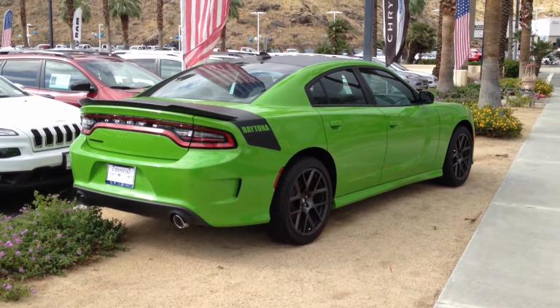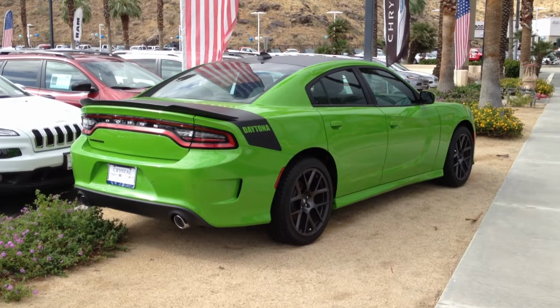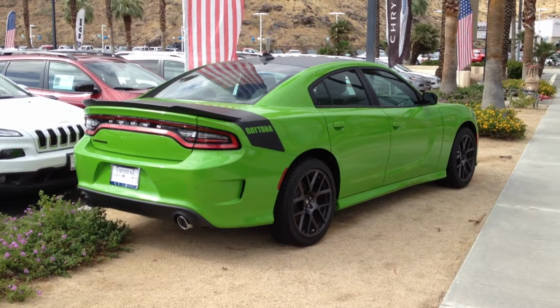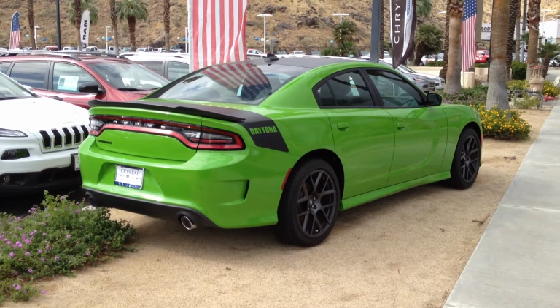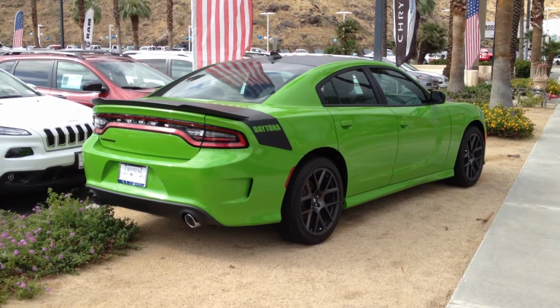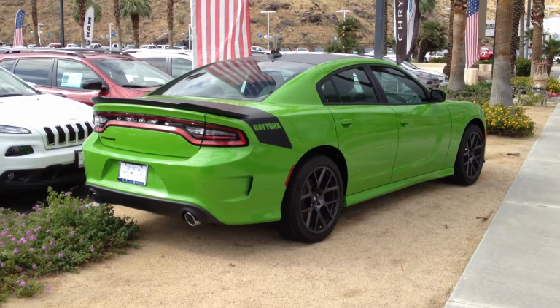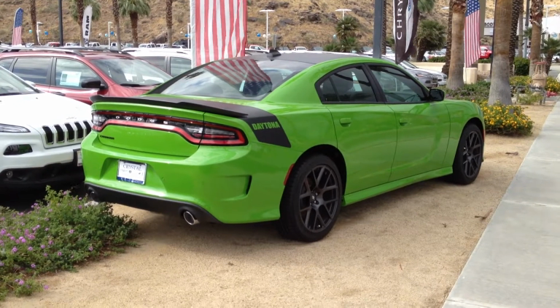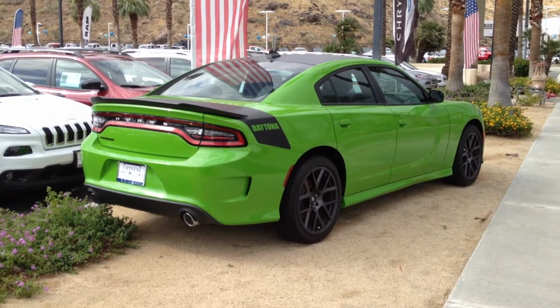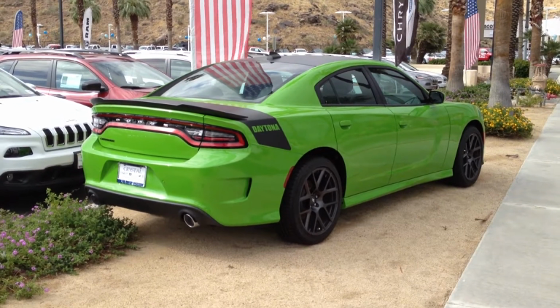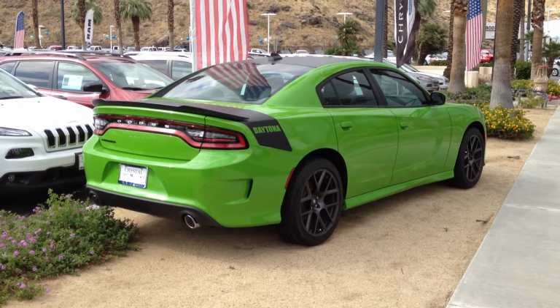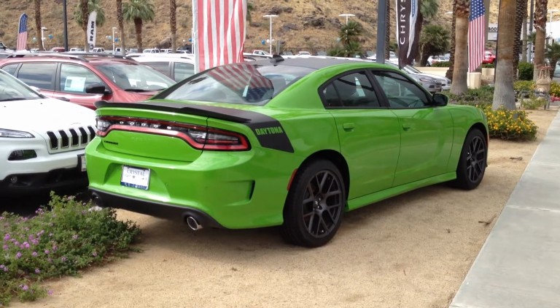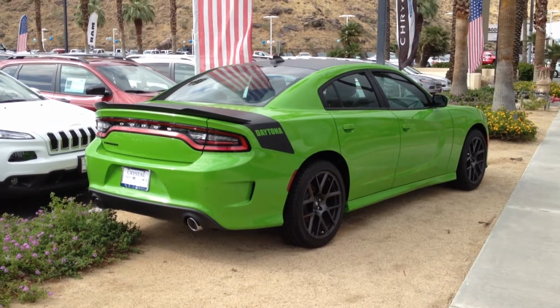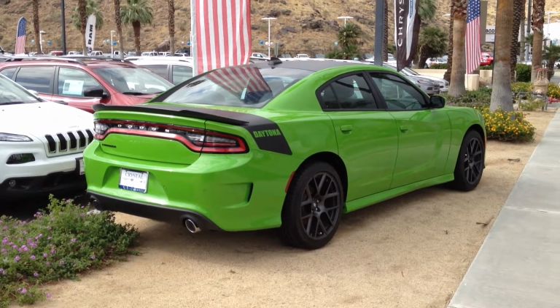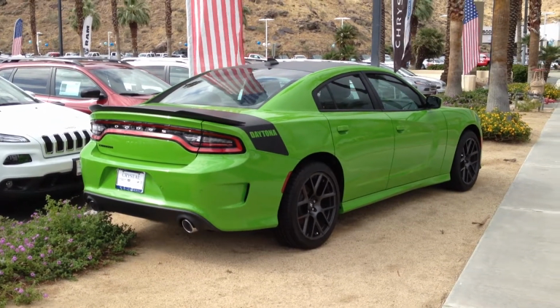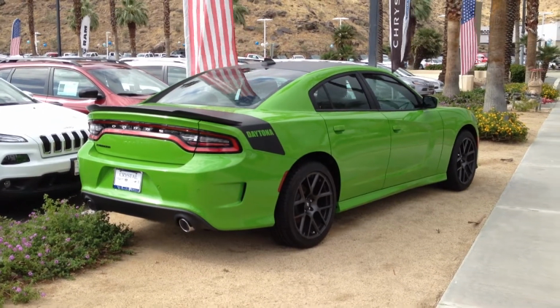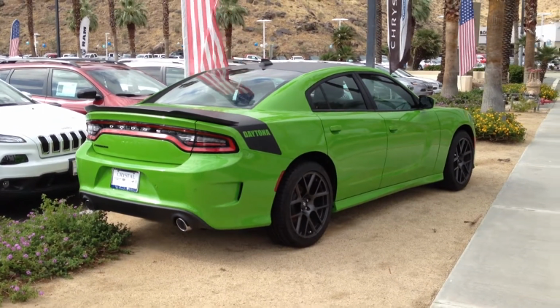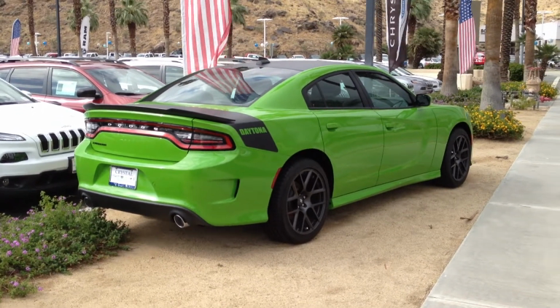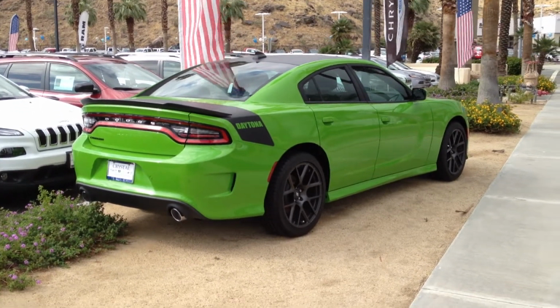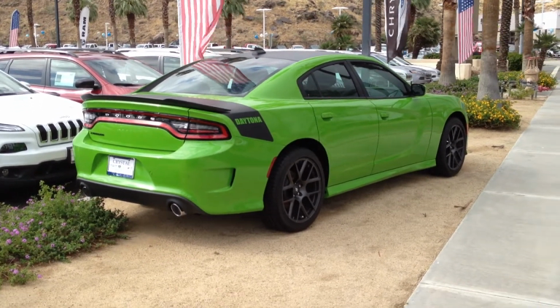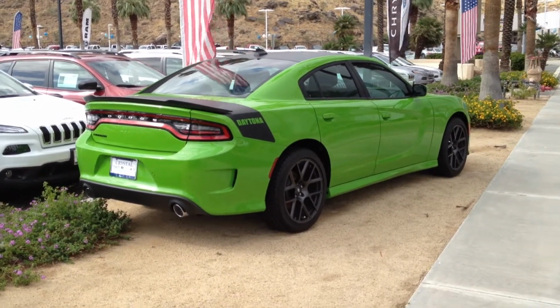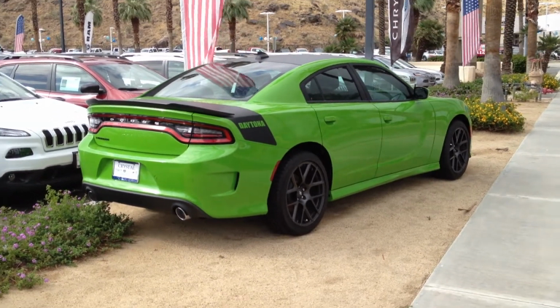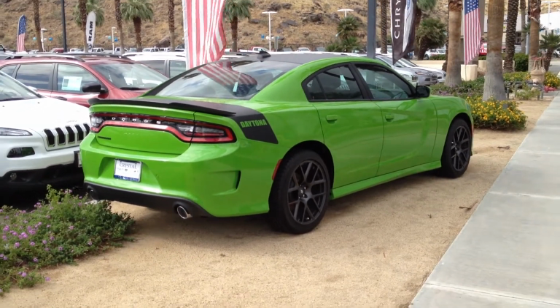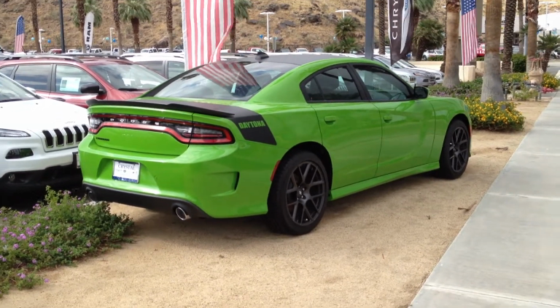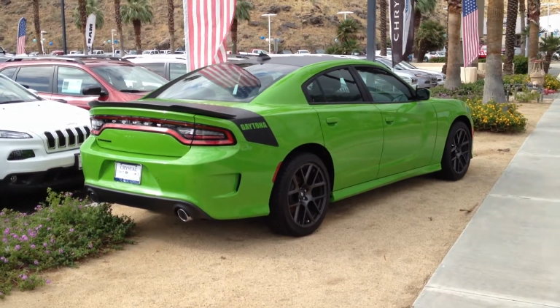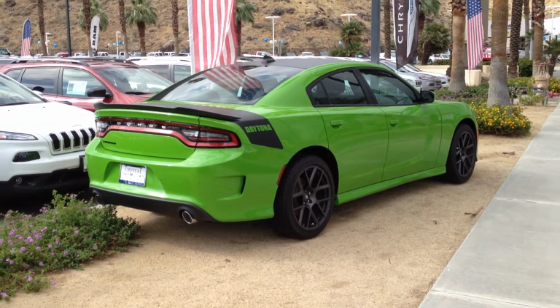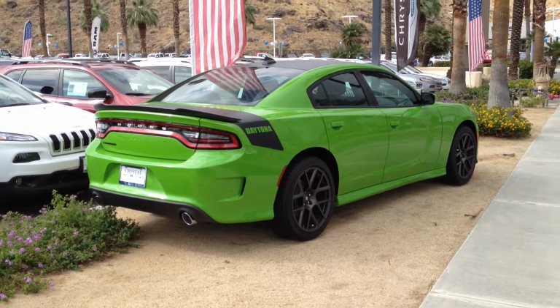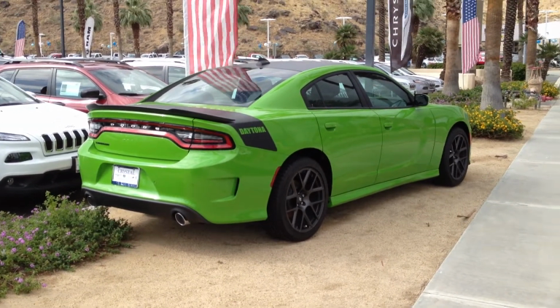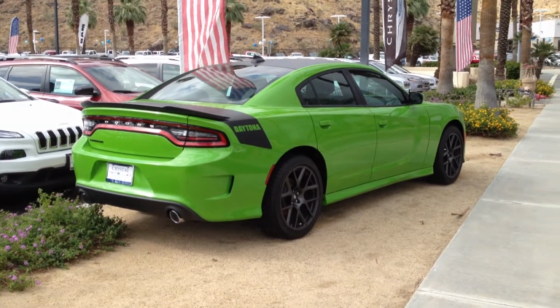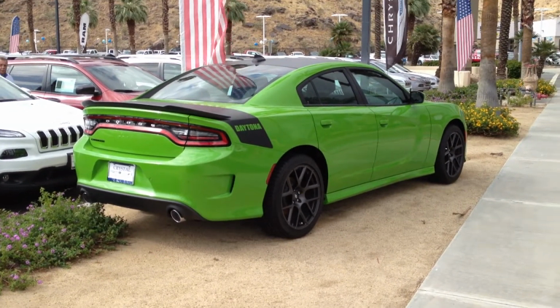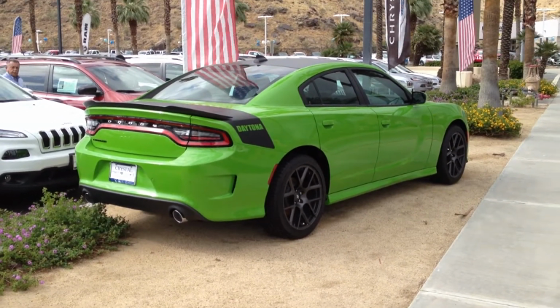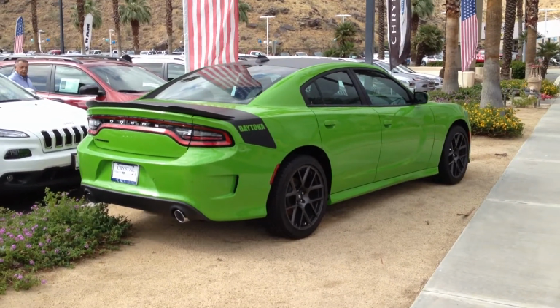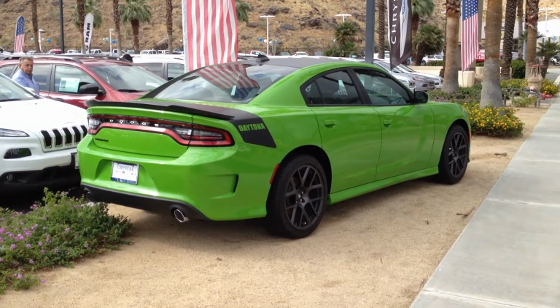Beautiful car. It's here at Crystal Chrysler if you're interested. Be good to each other, be good to your cars.